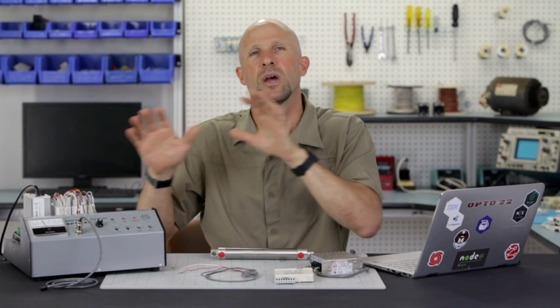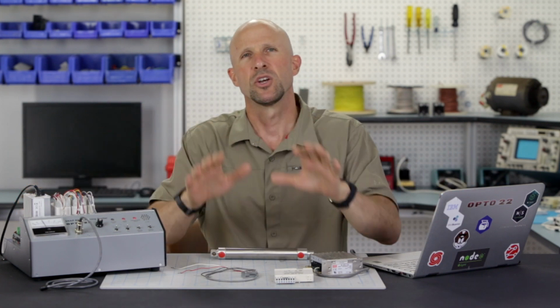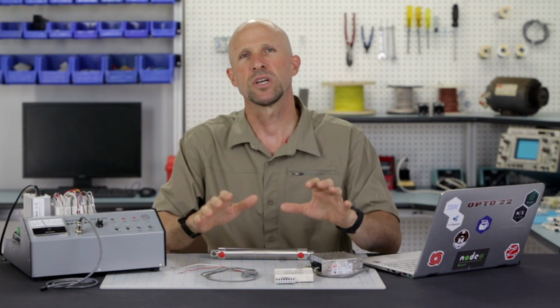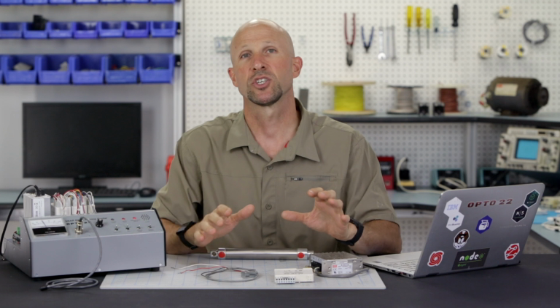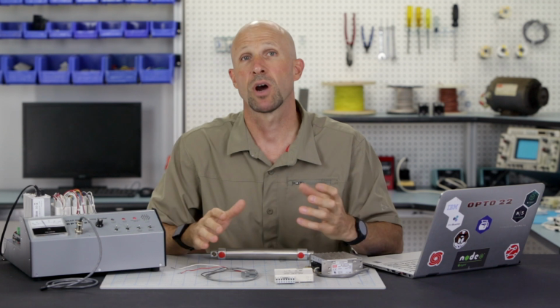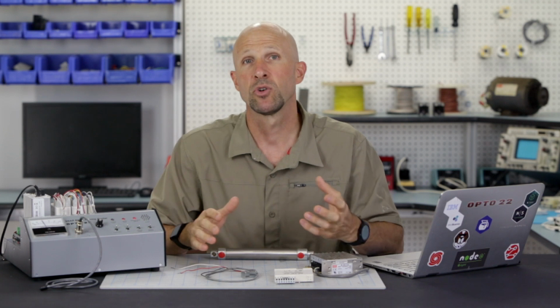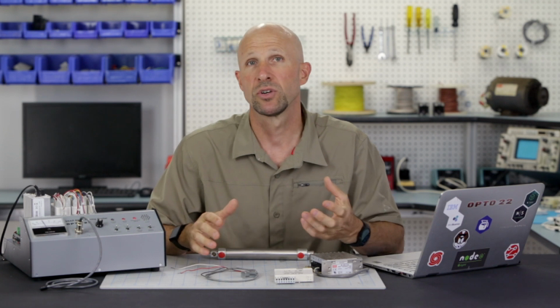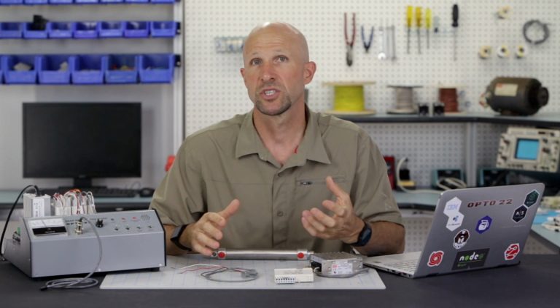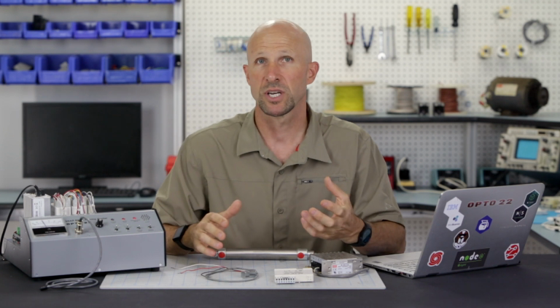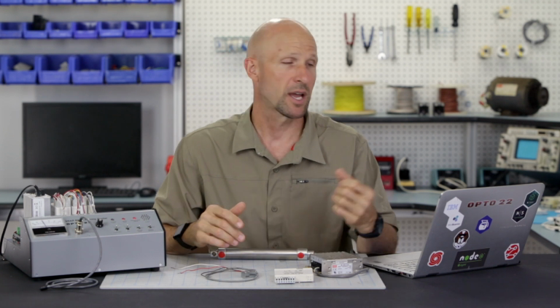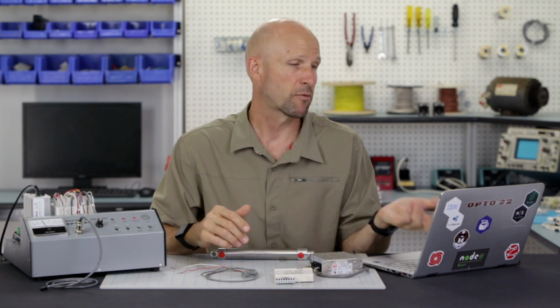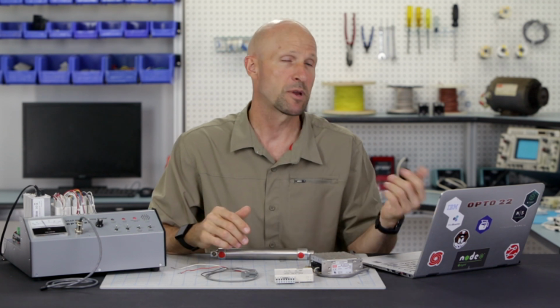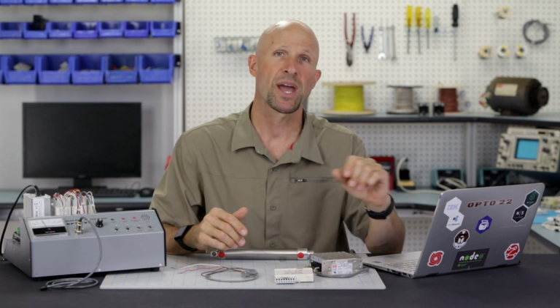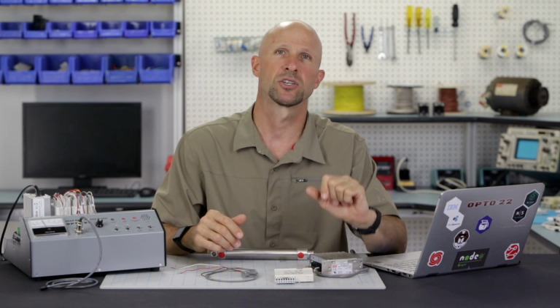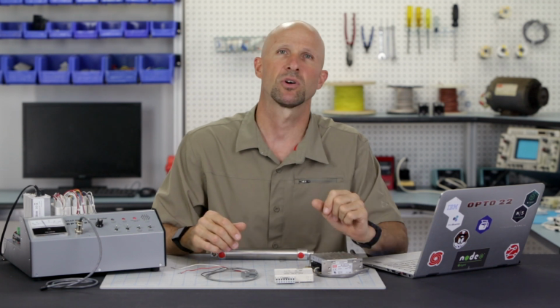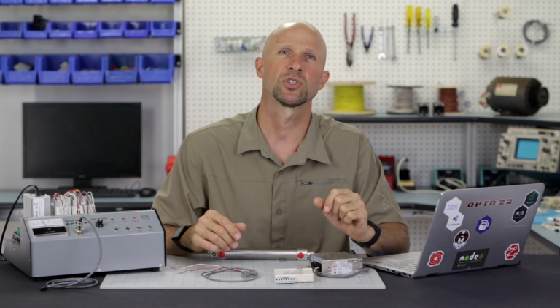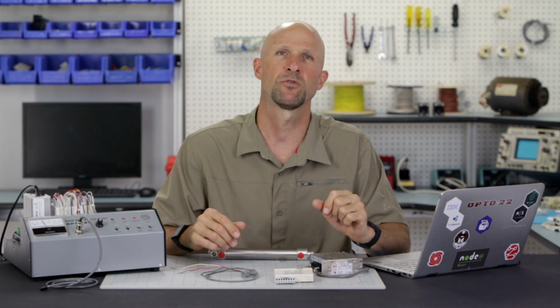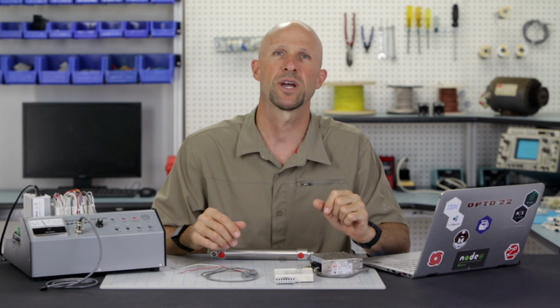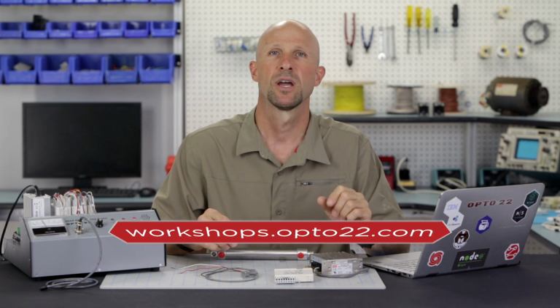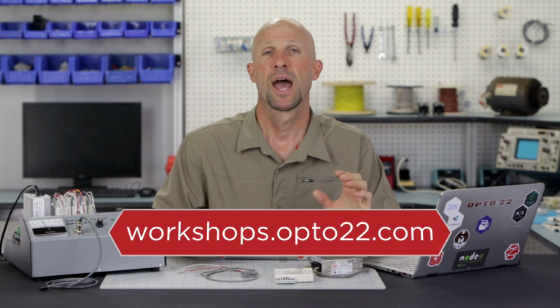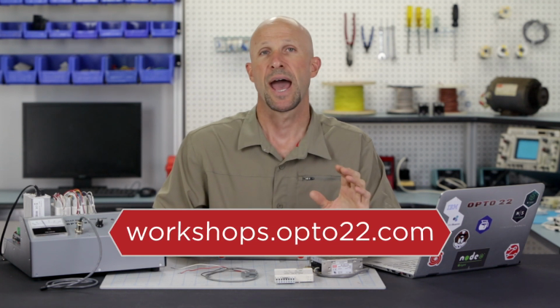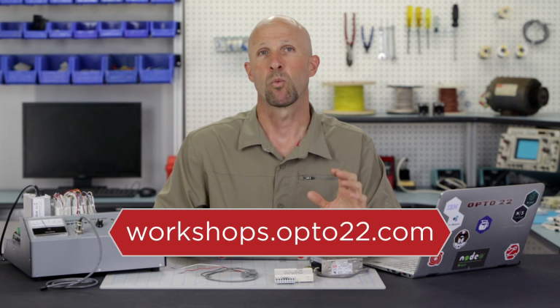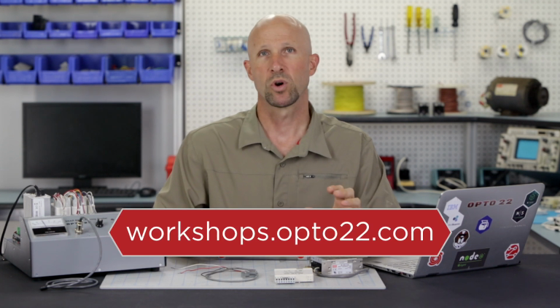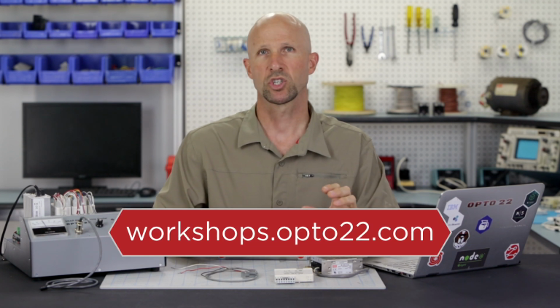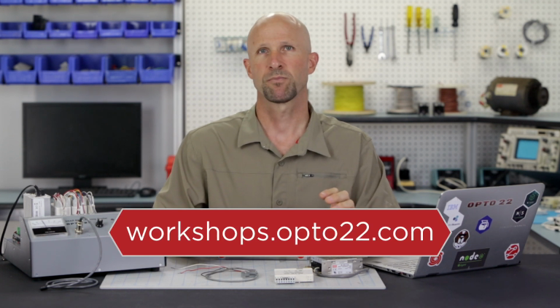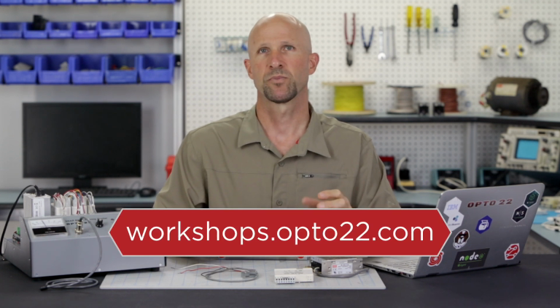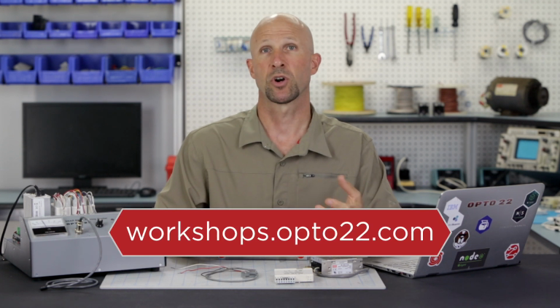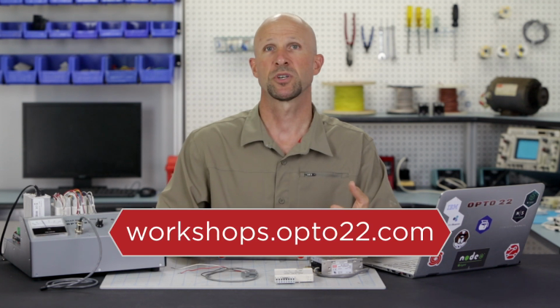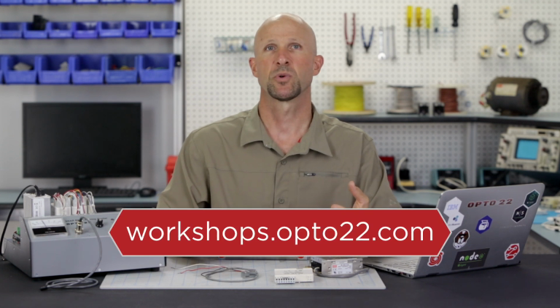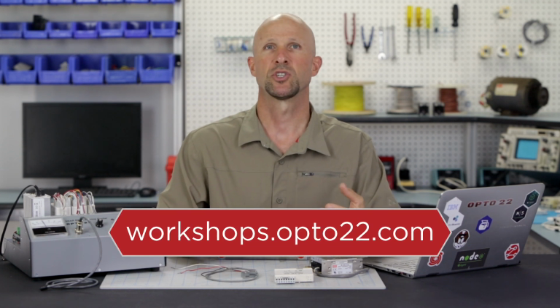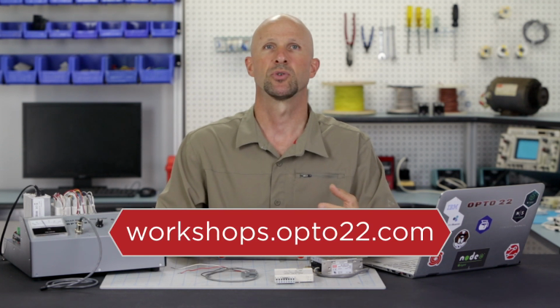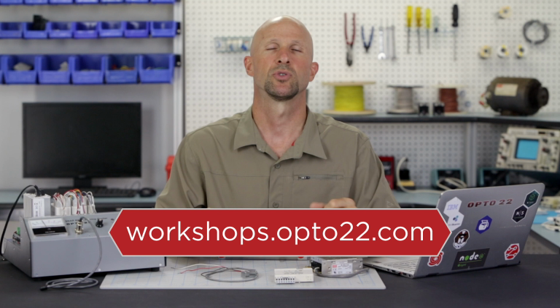I'll be using PAKControl on this Windows laptop to configure the strategy and then download it to the controller. You can get your own Learning Center and free PAKControl software at workshop.opto22.com.